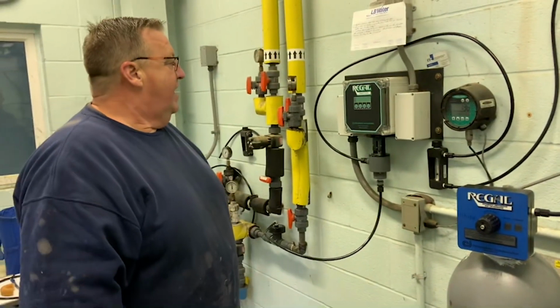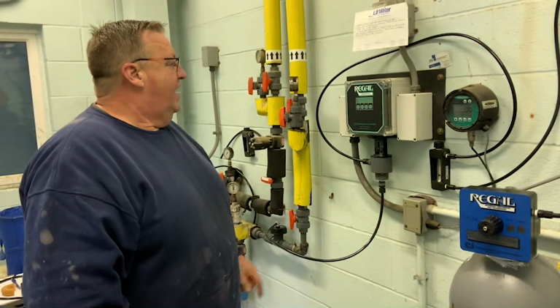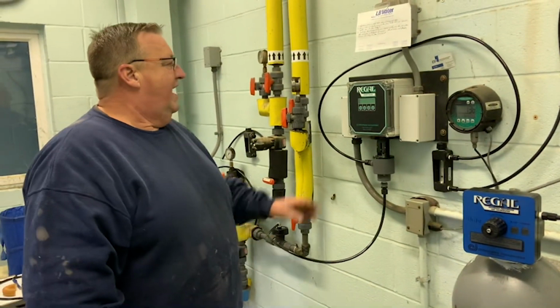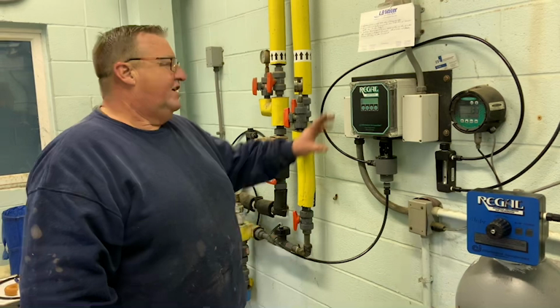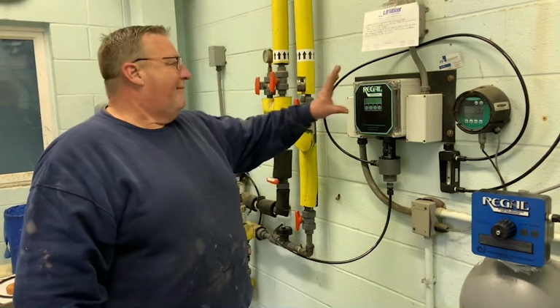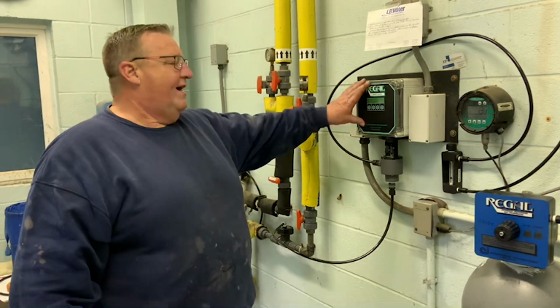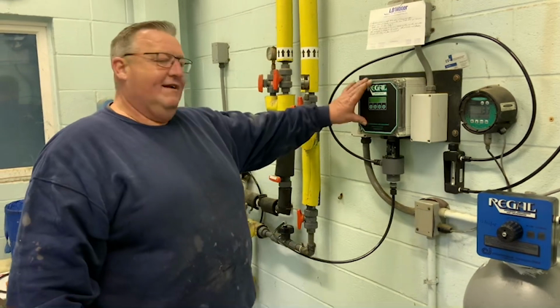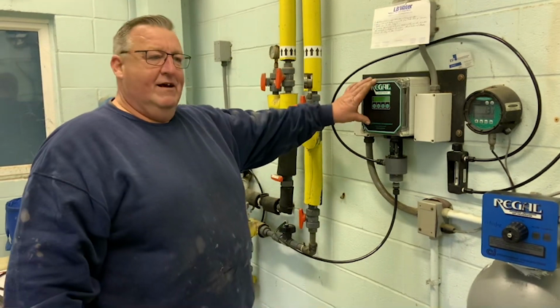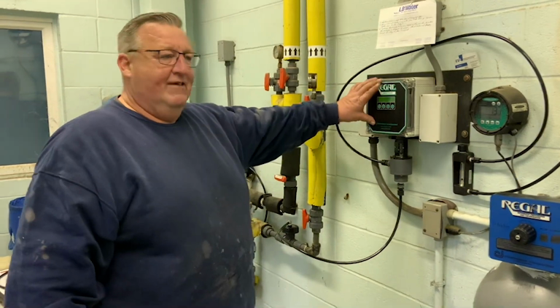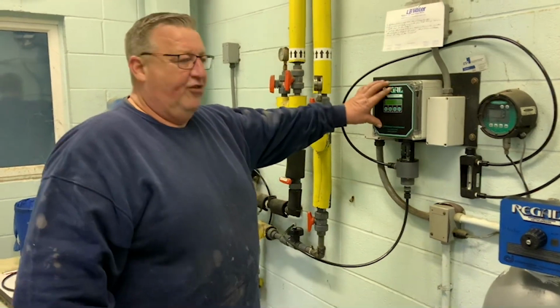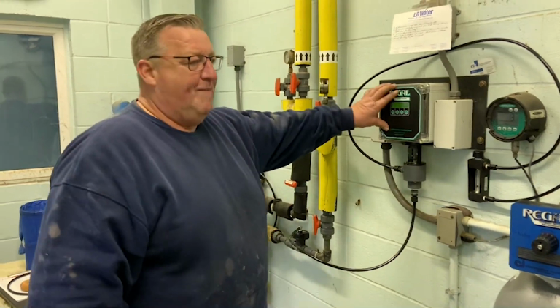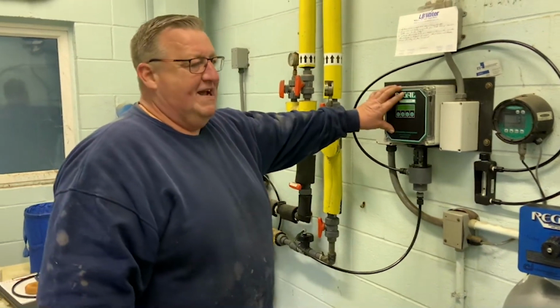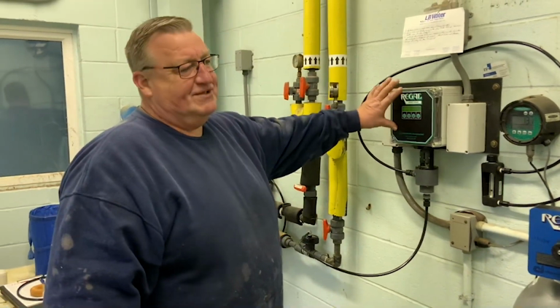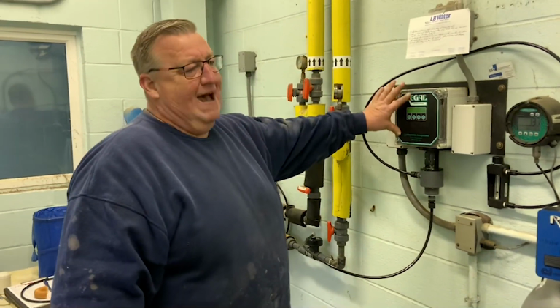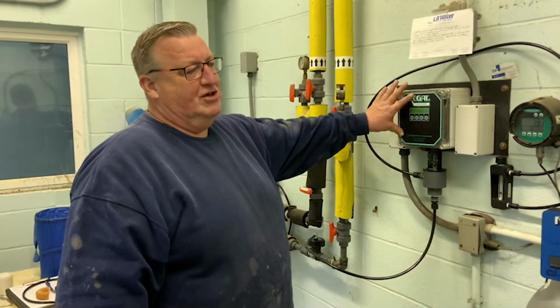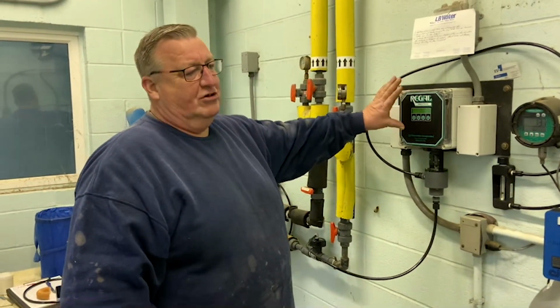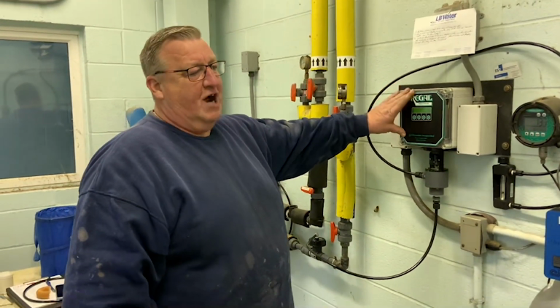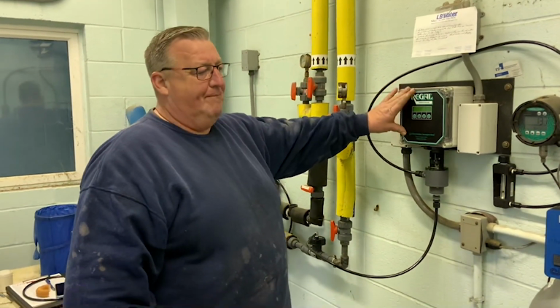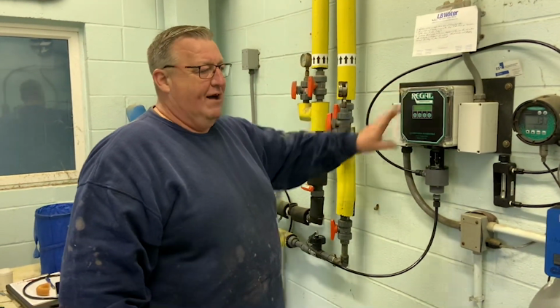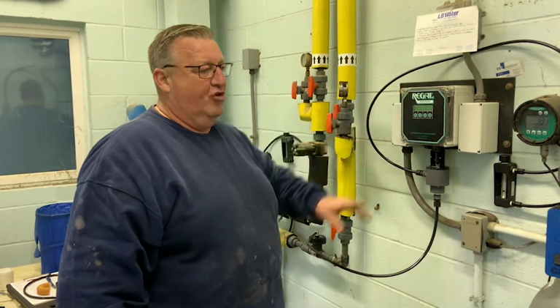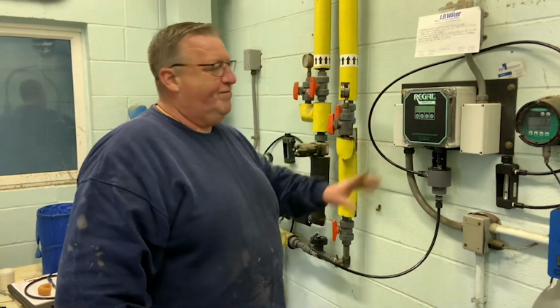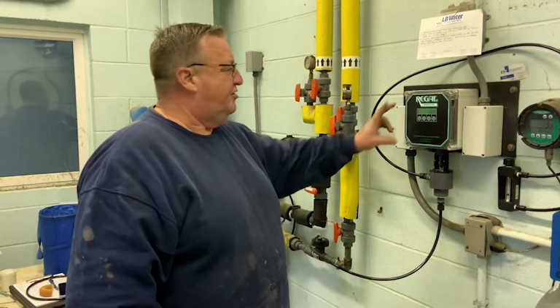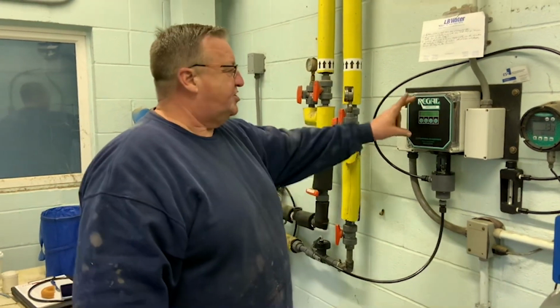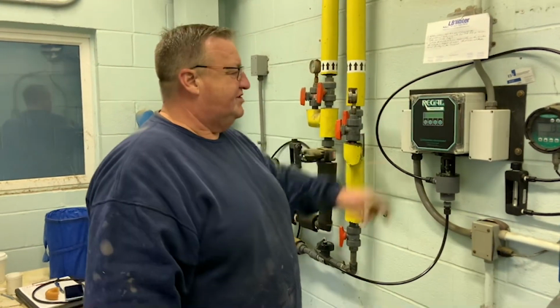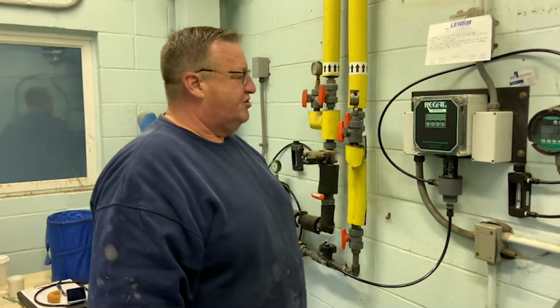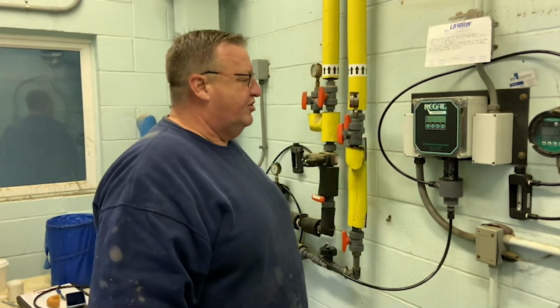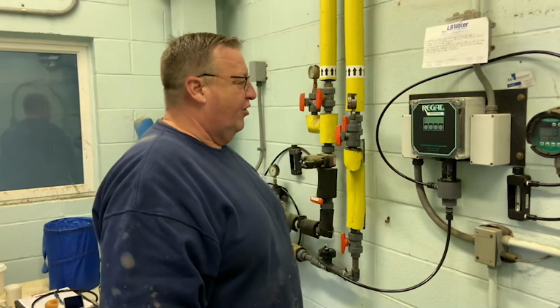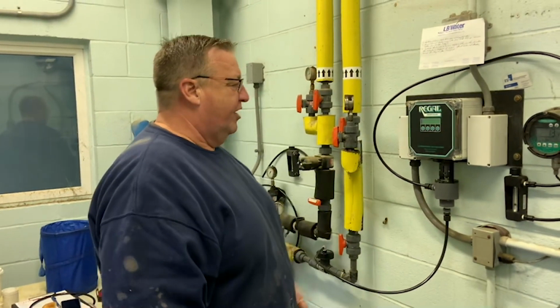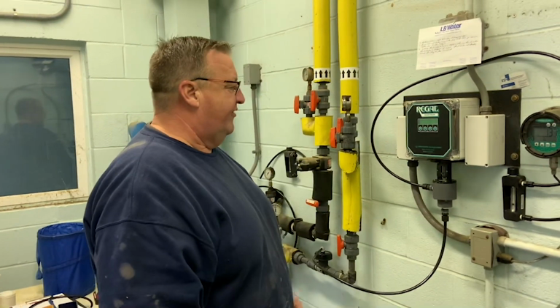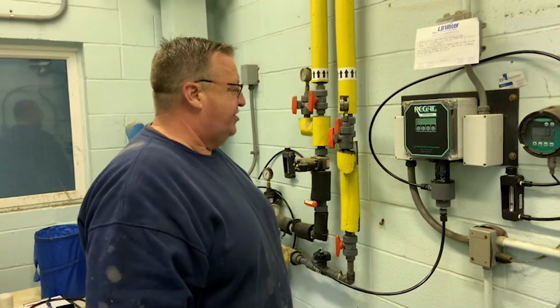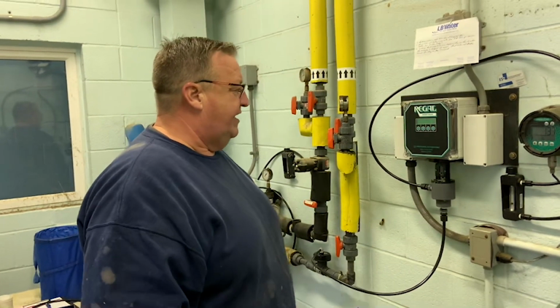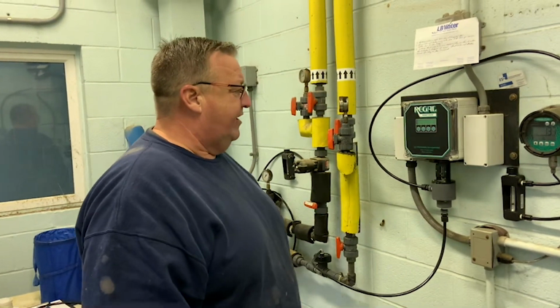You can operate flow-based, manual, compound loop, or just residual control under this unit.